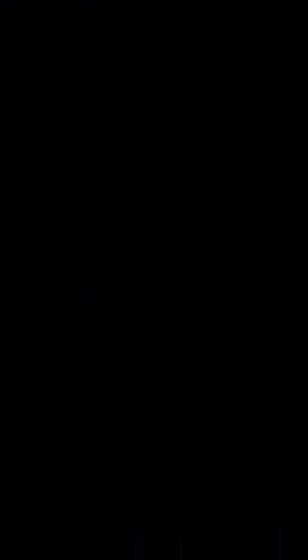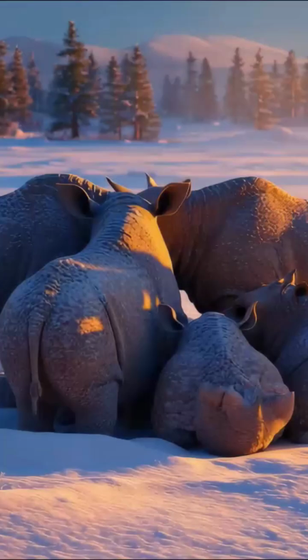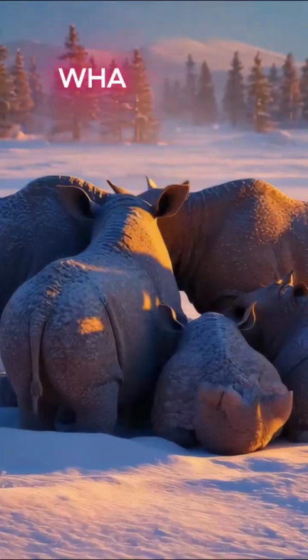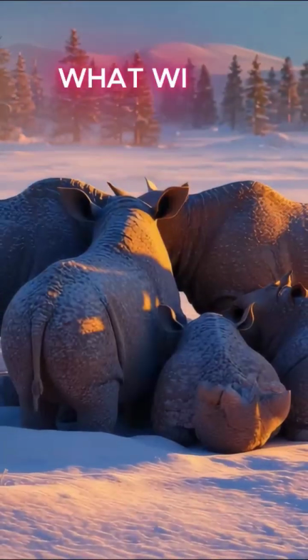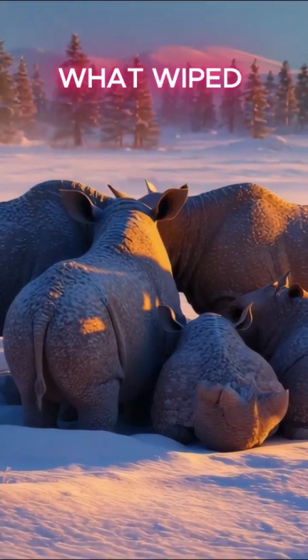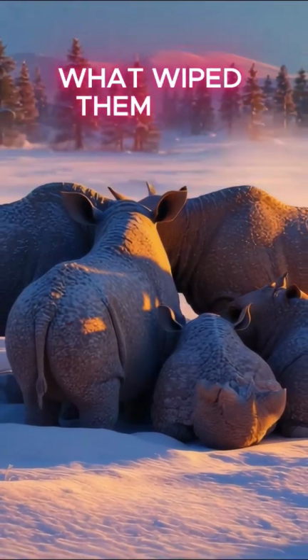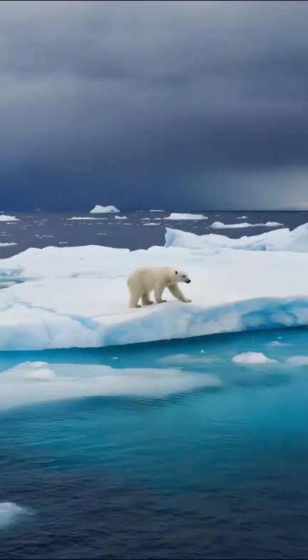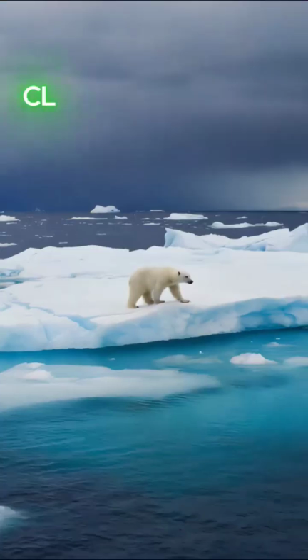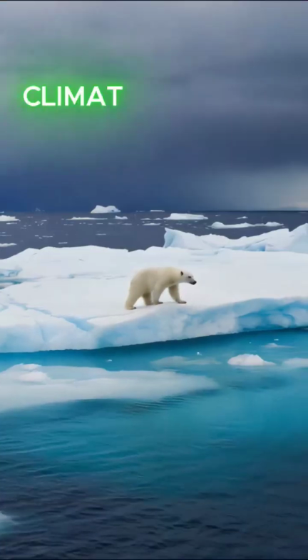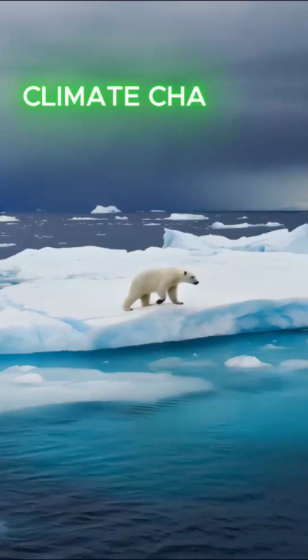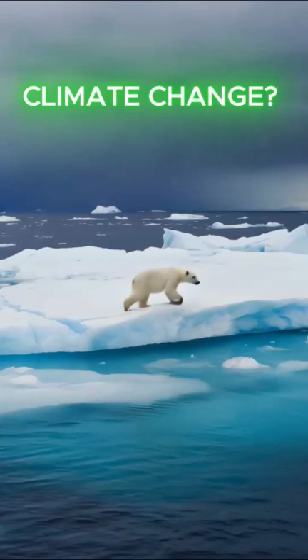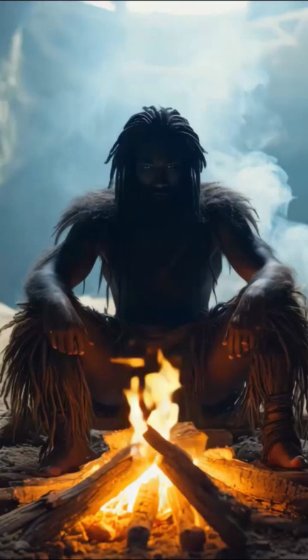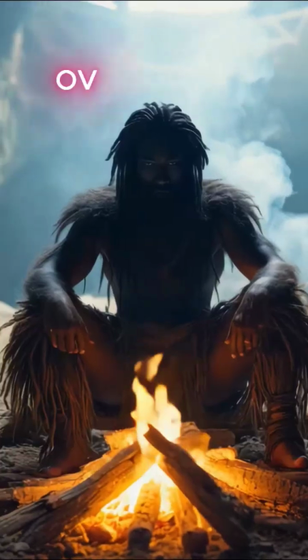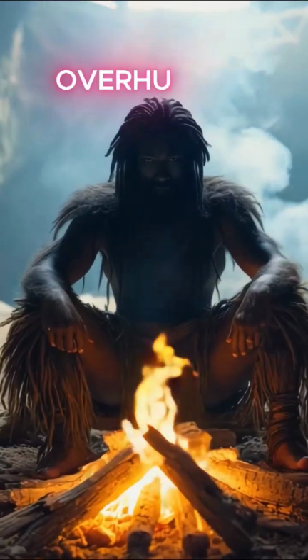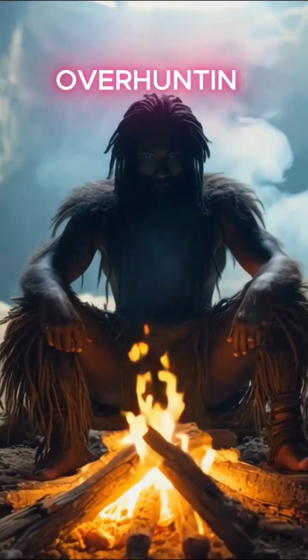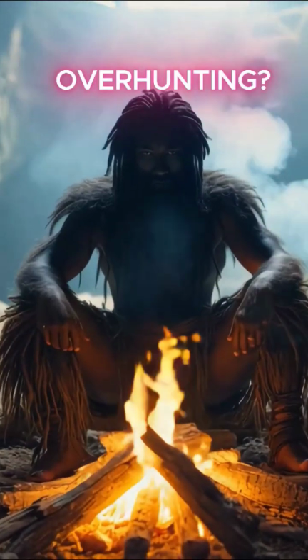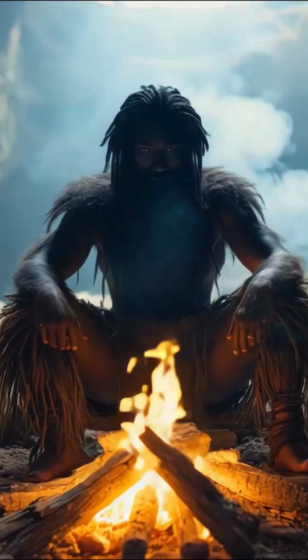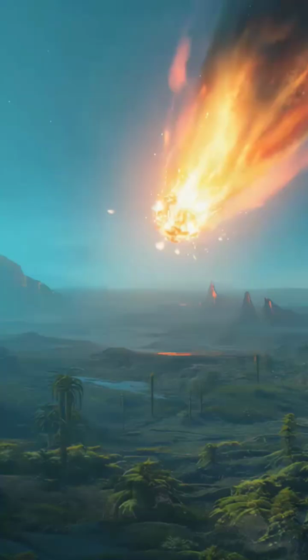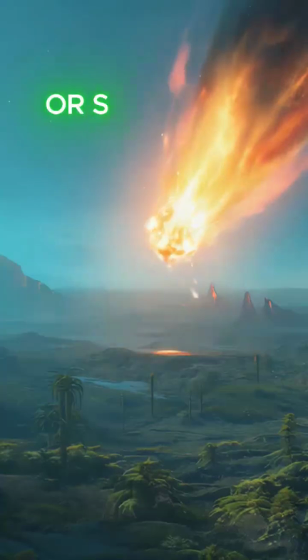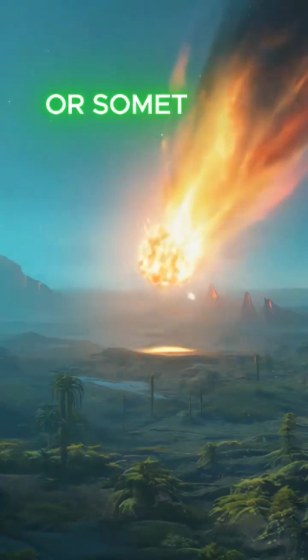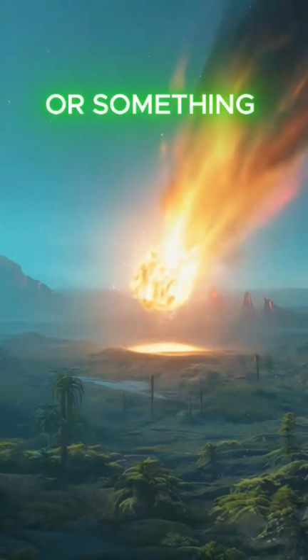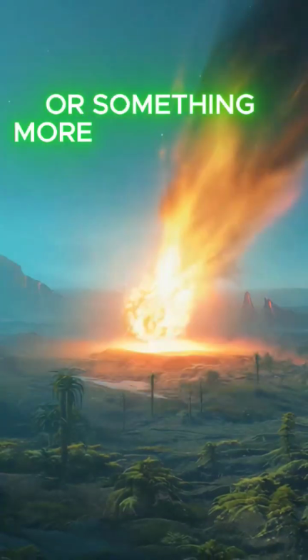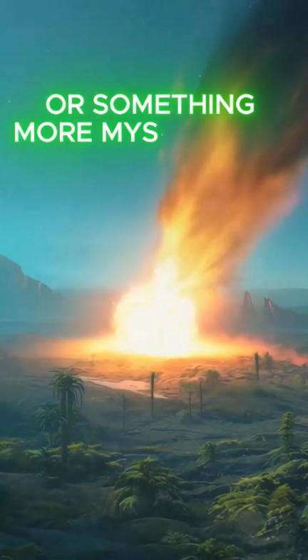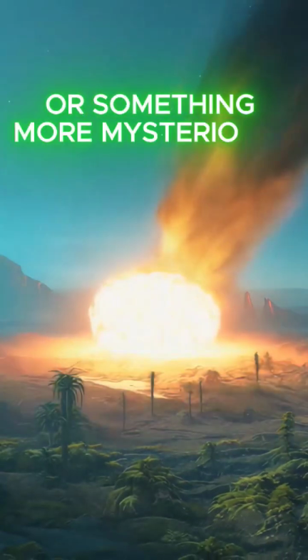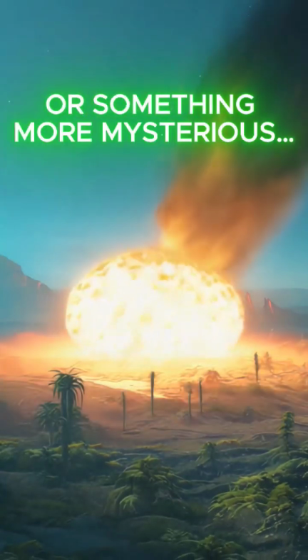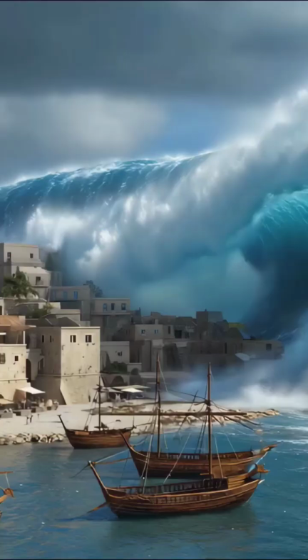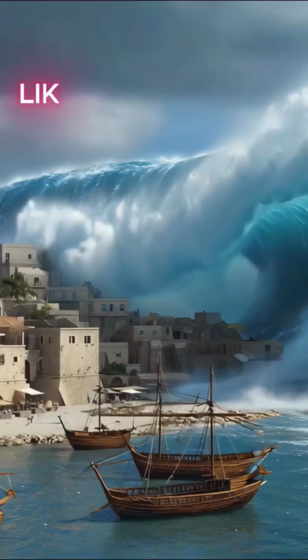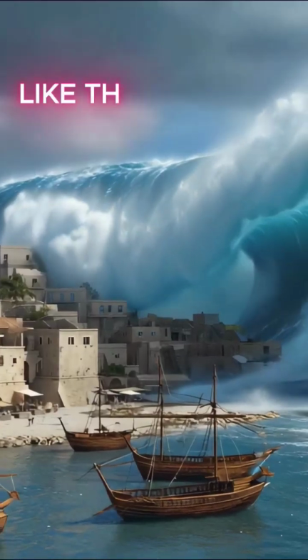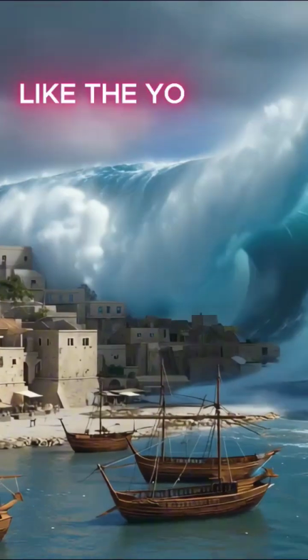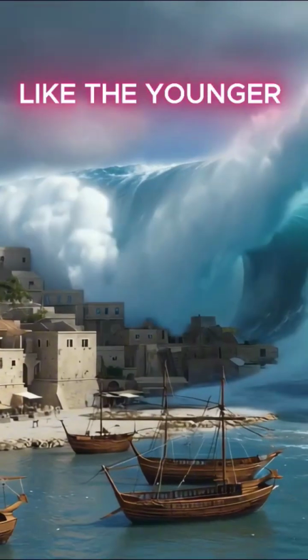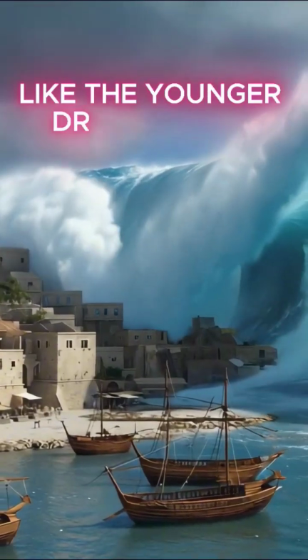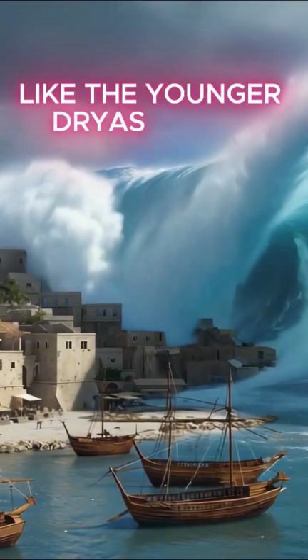What wiped them out? Climate change? Overhunting? Or something more mysterious, like the Younger Dryas impact?